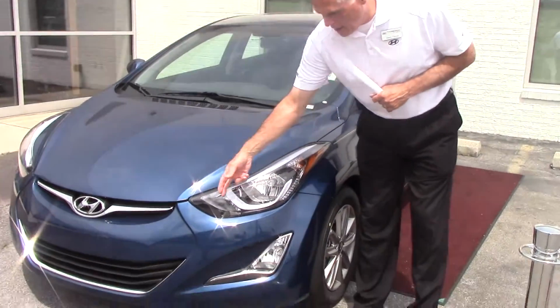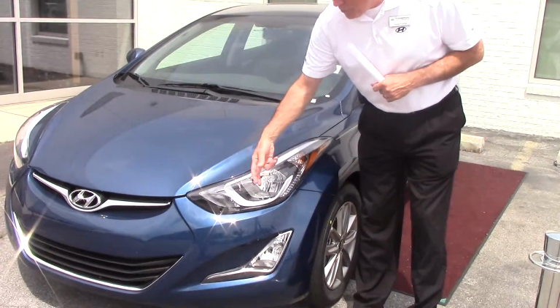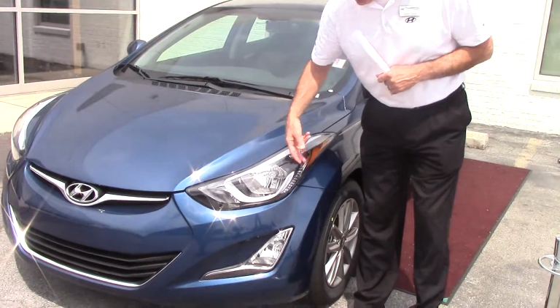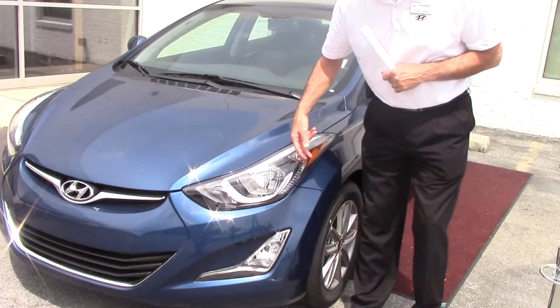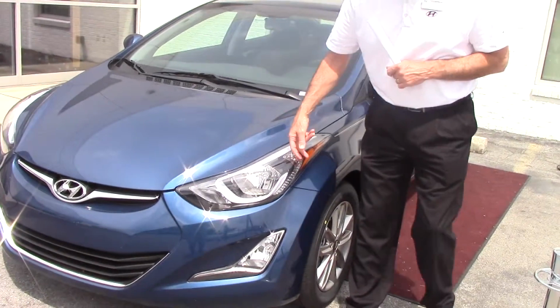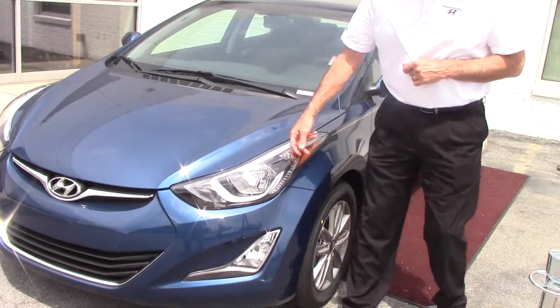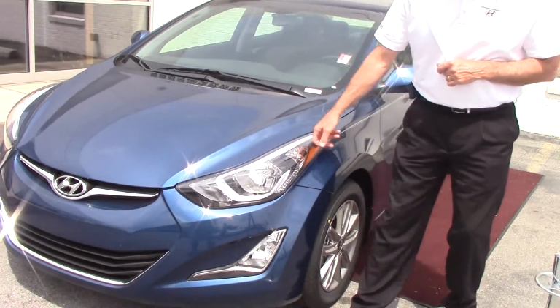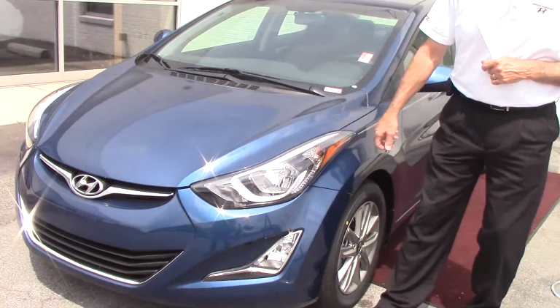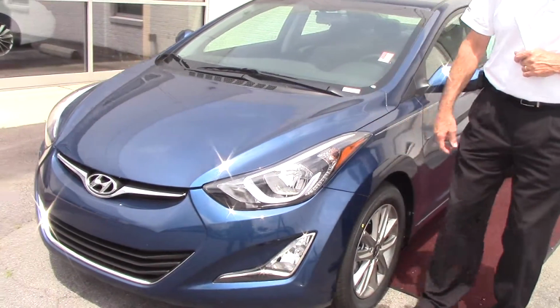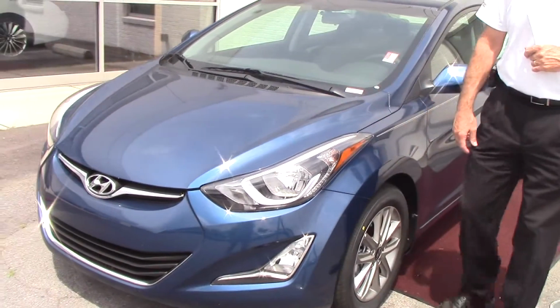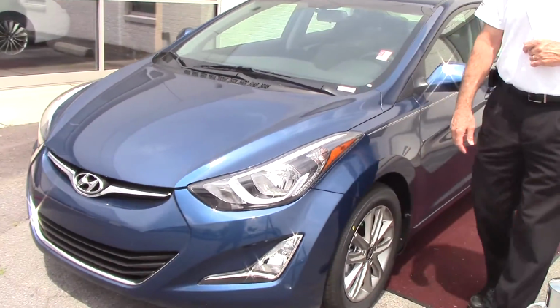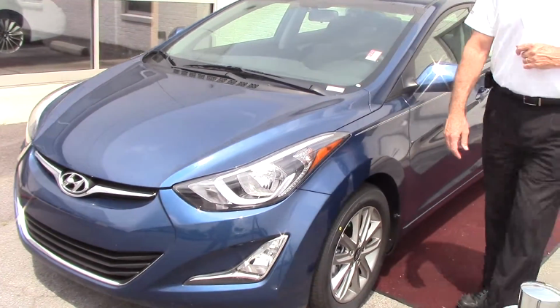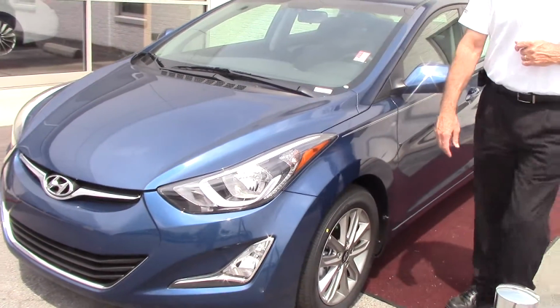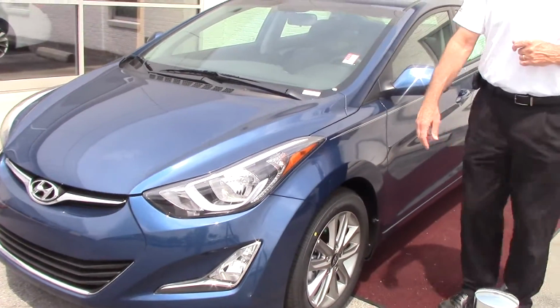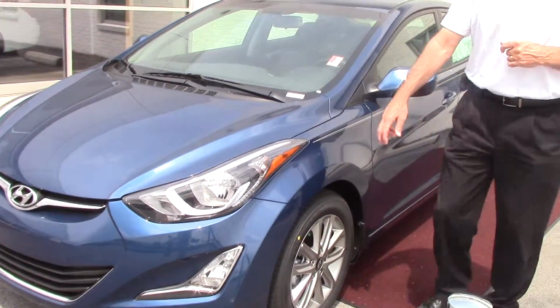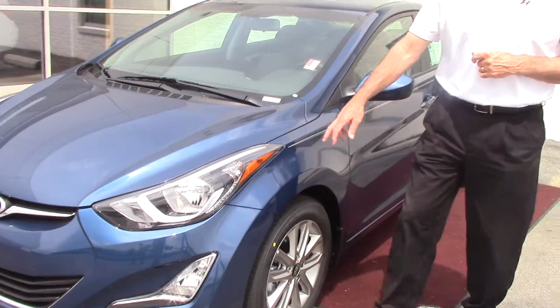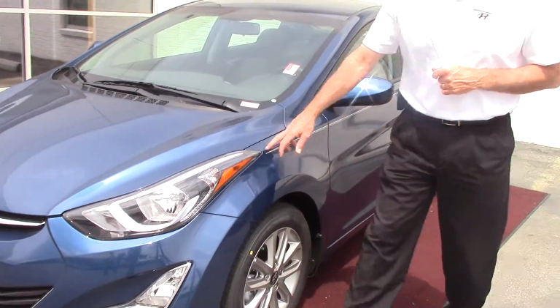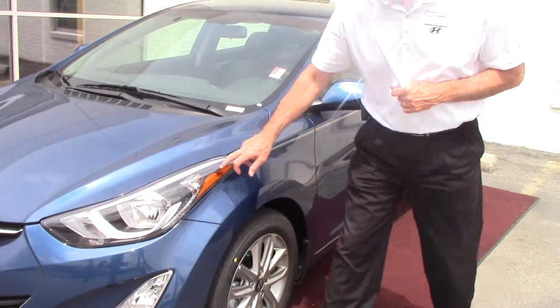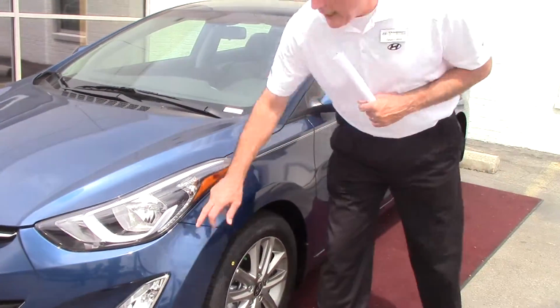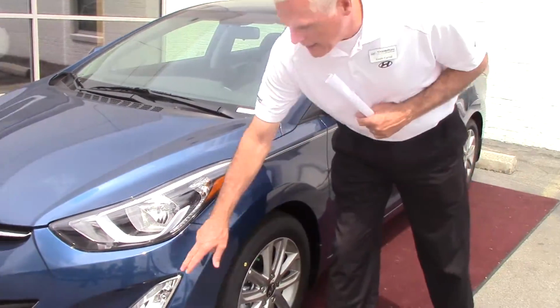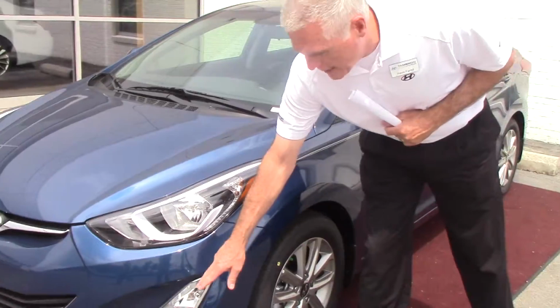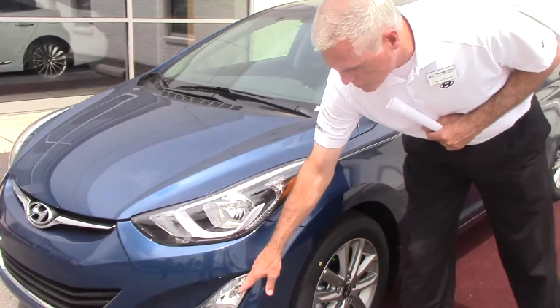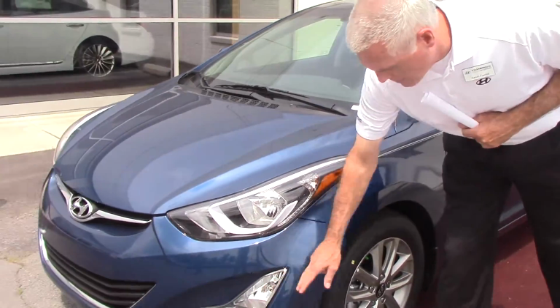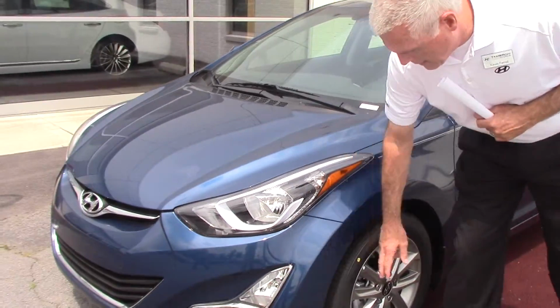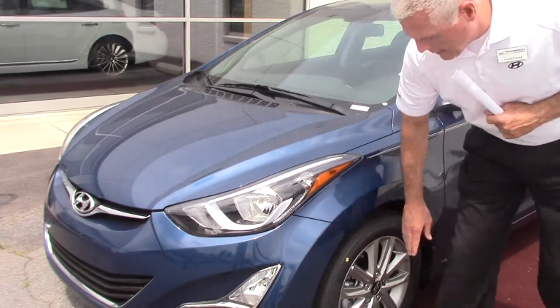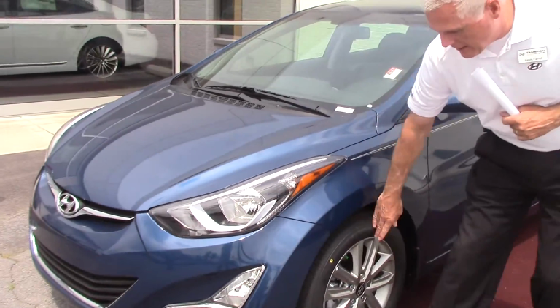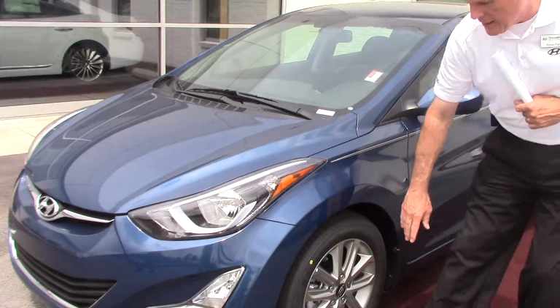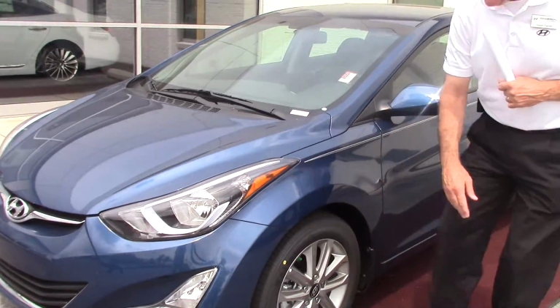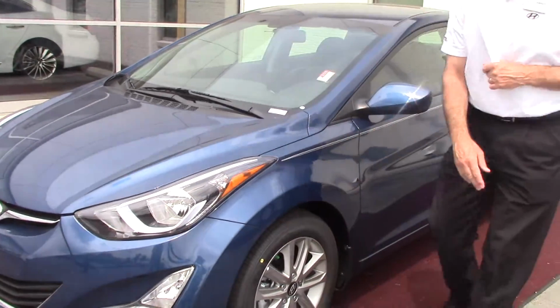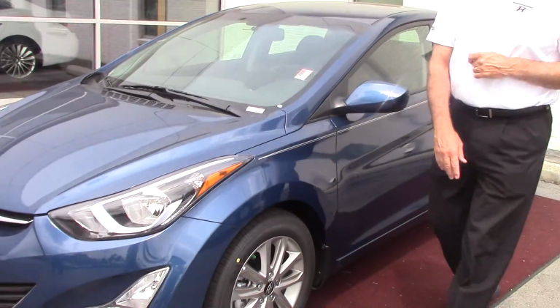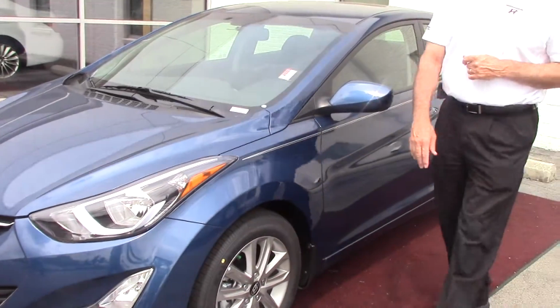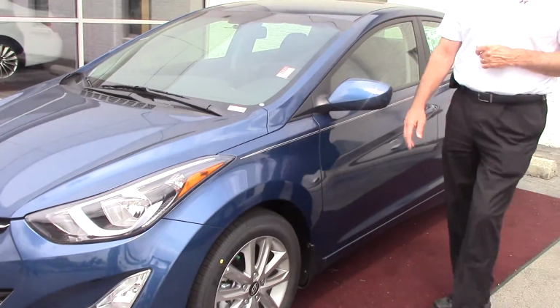You've got beautiful wrap-around headlights, fog lights, and alloy wheels.